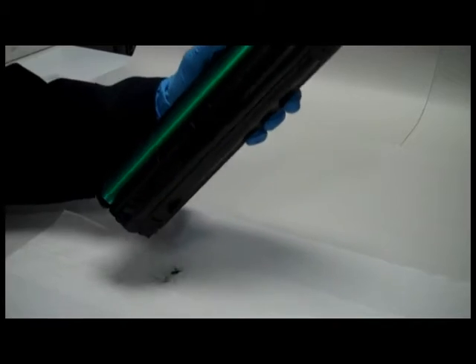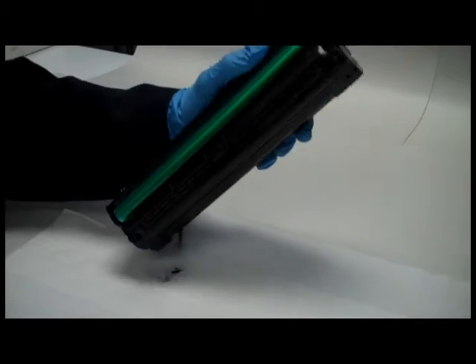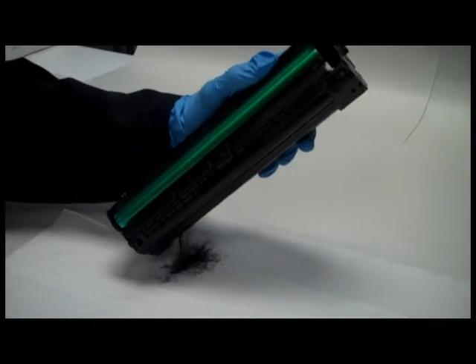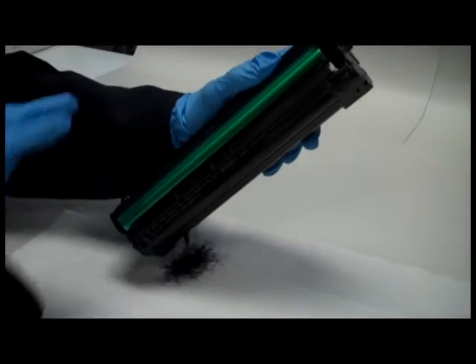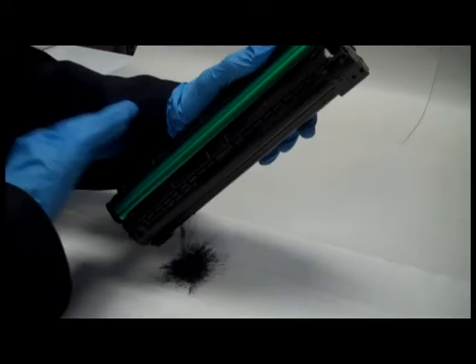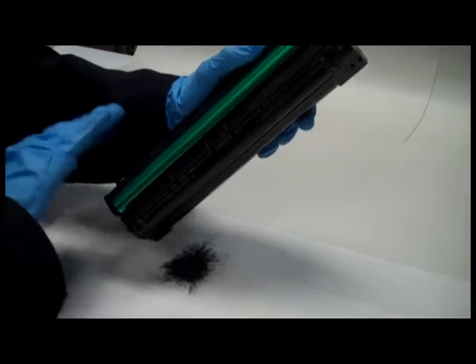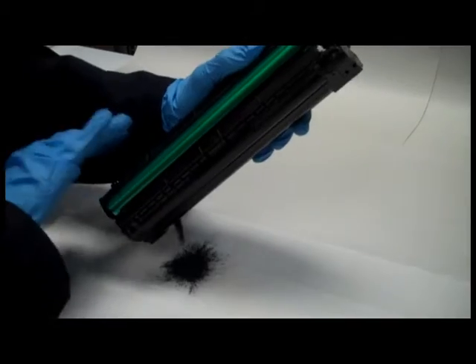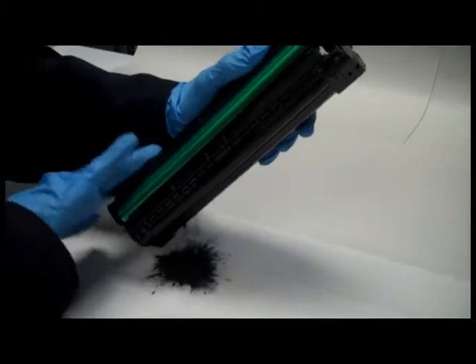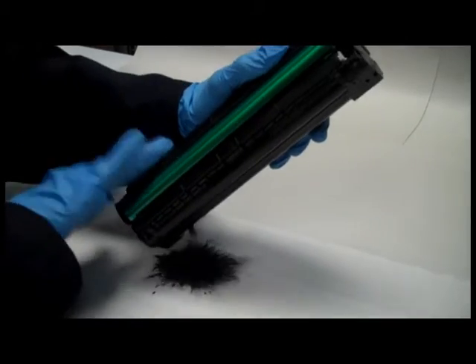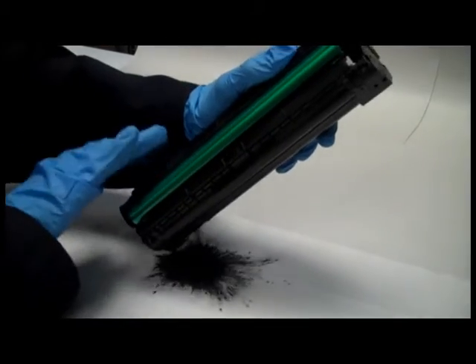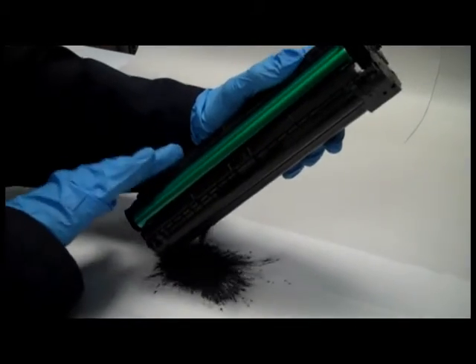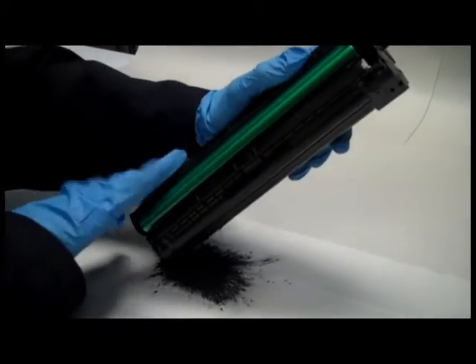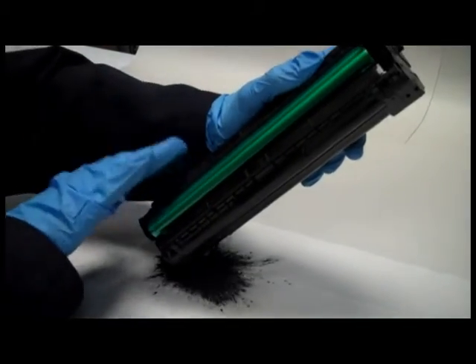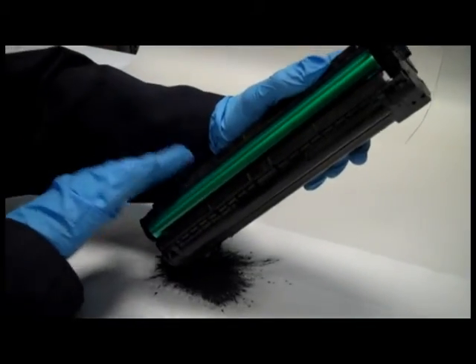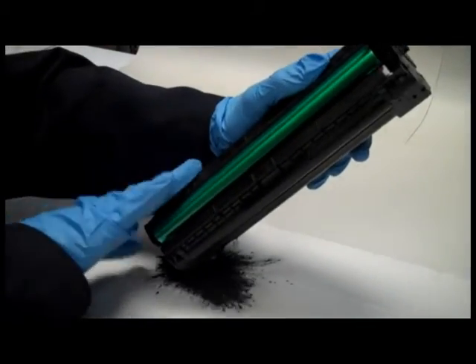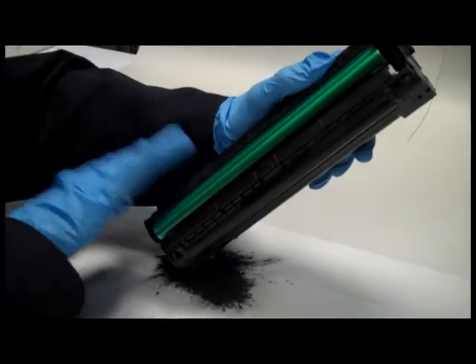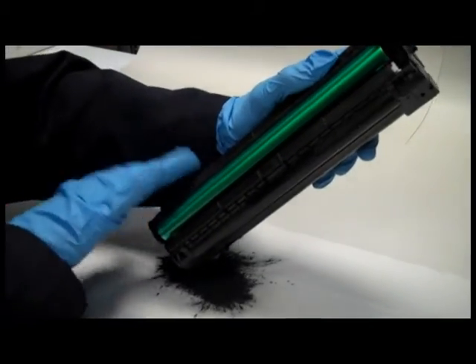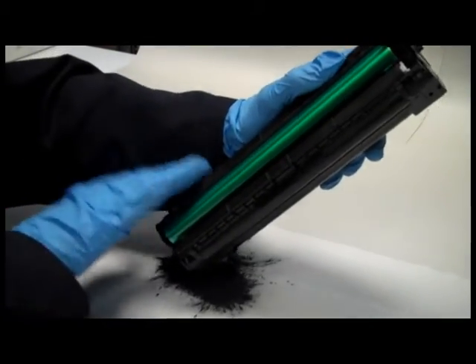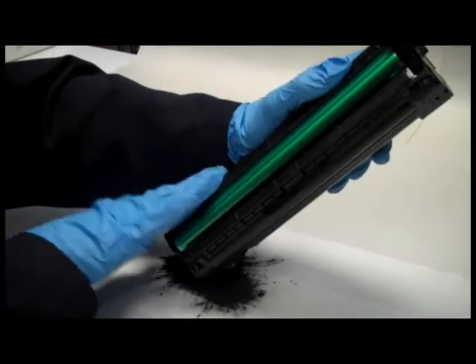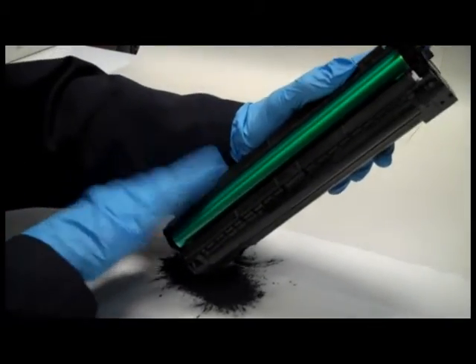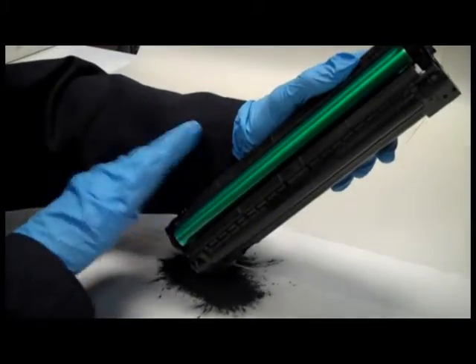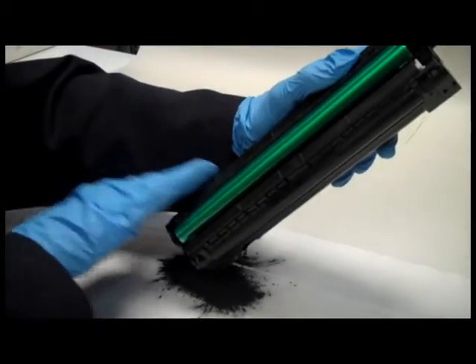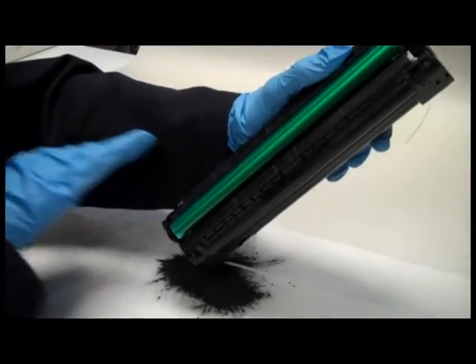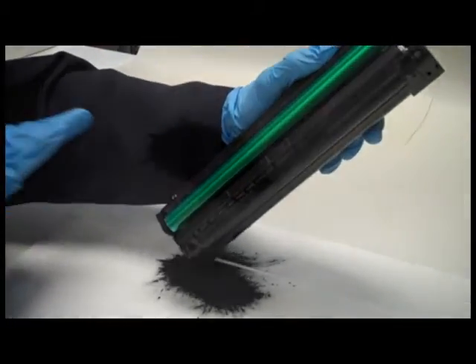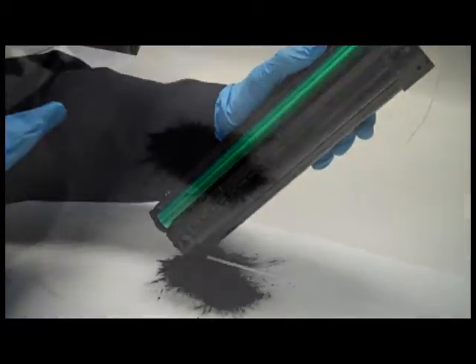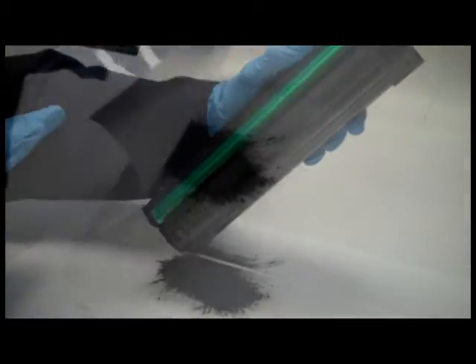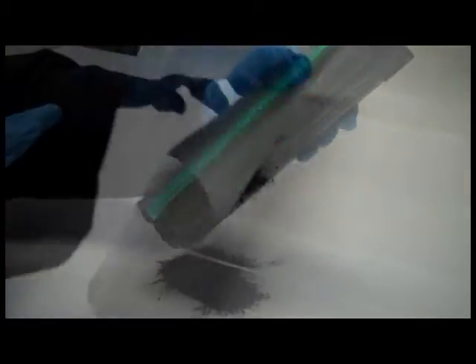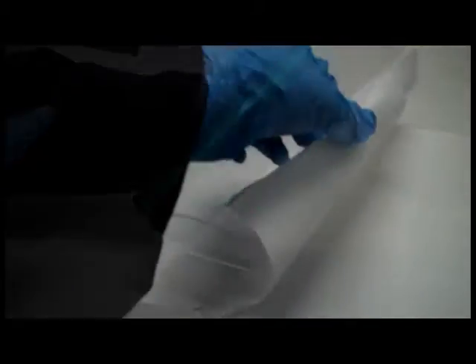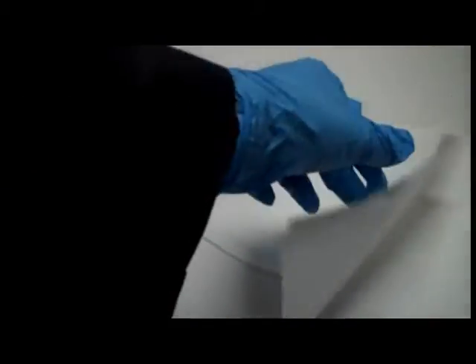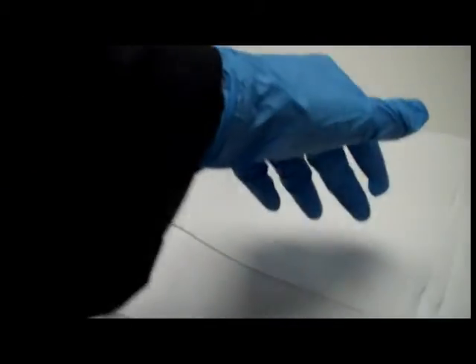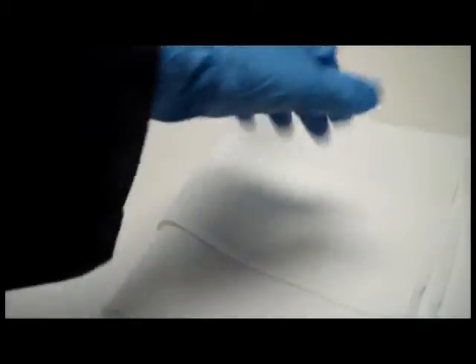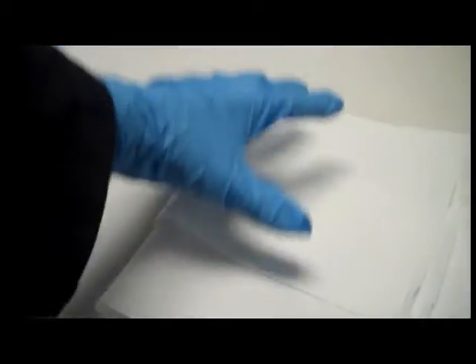Step 2: empty out all the old toner. This is important for a good print quality.